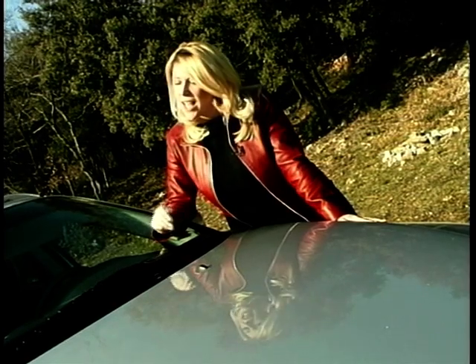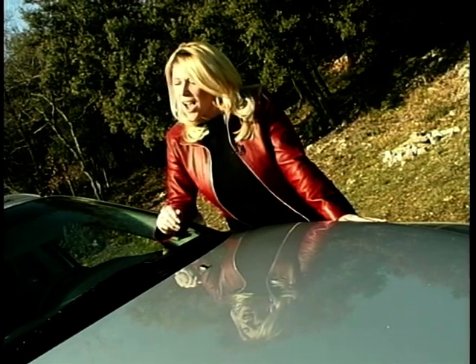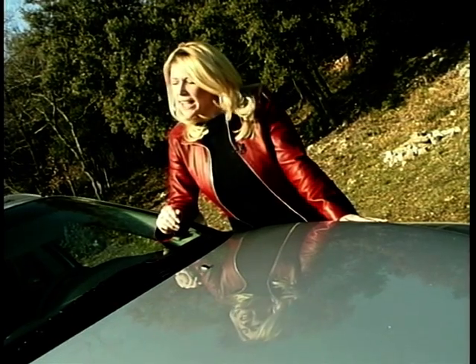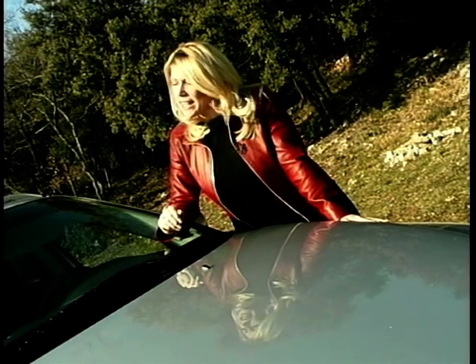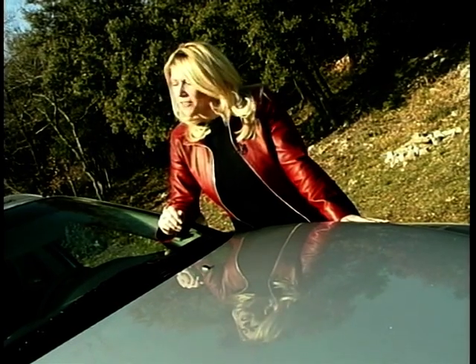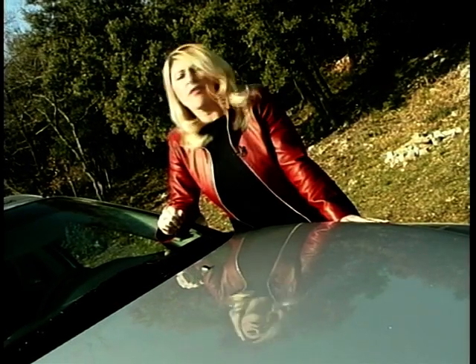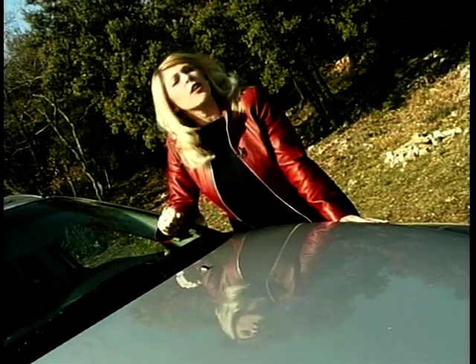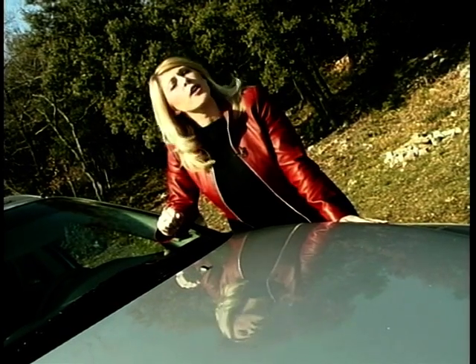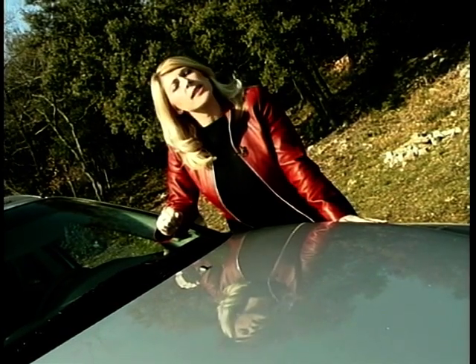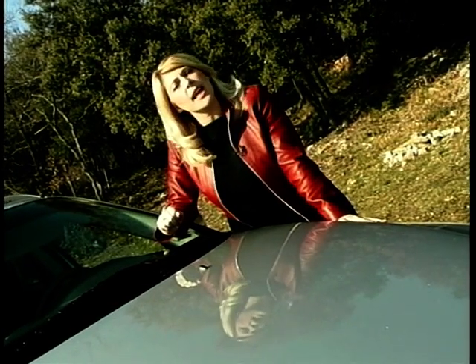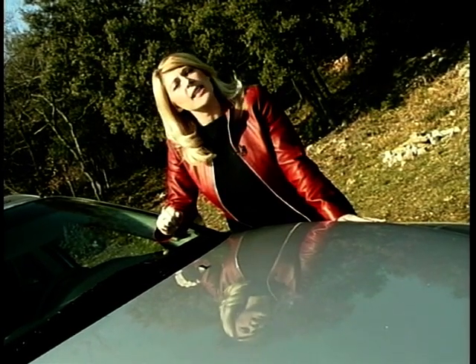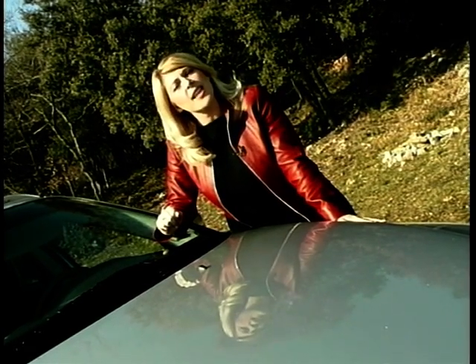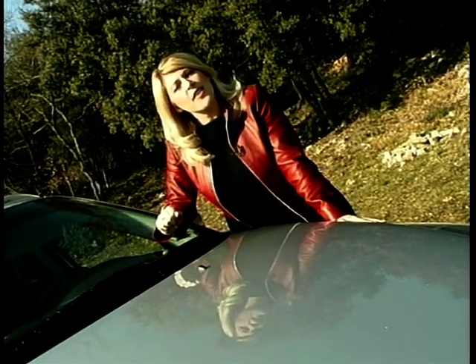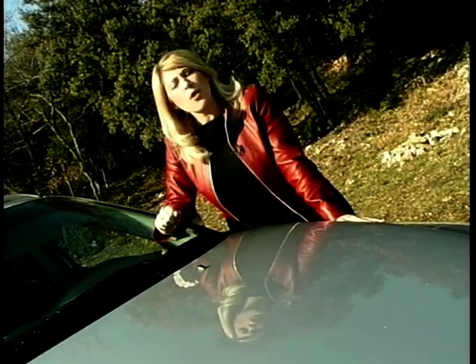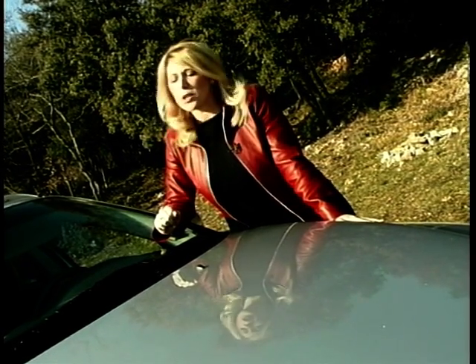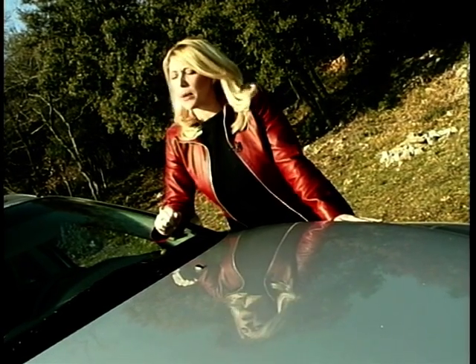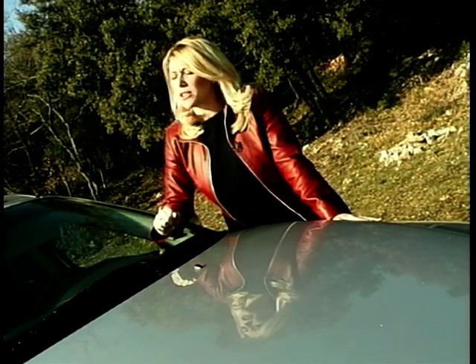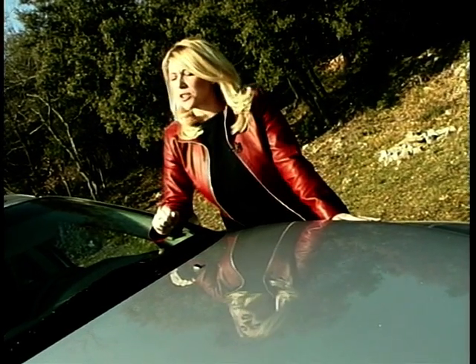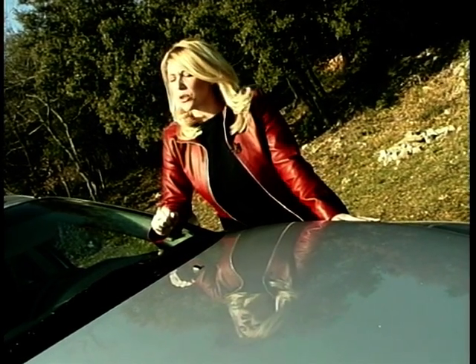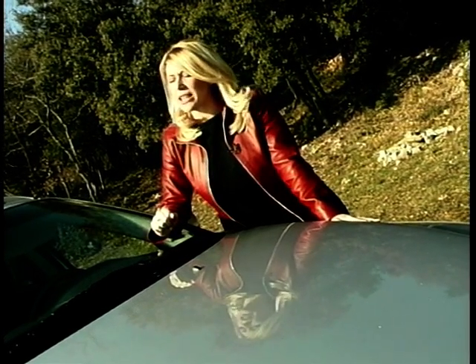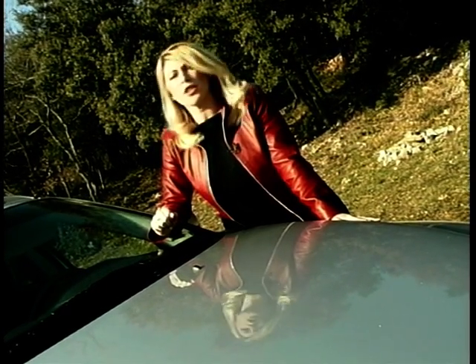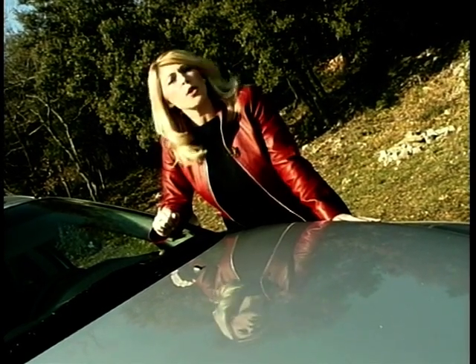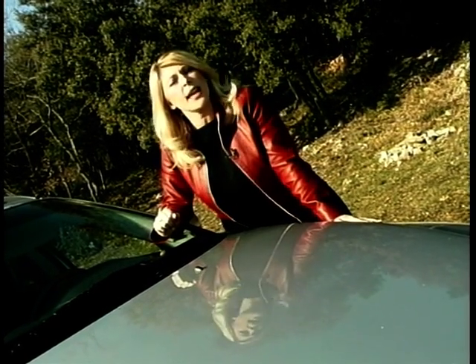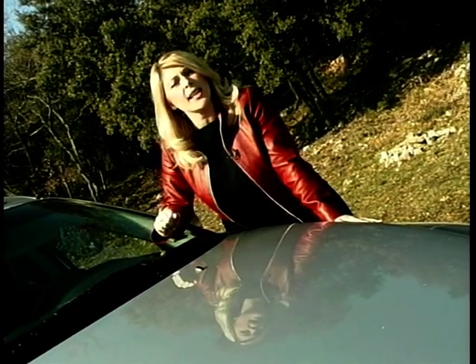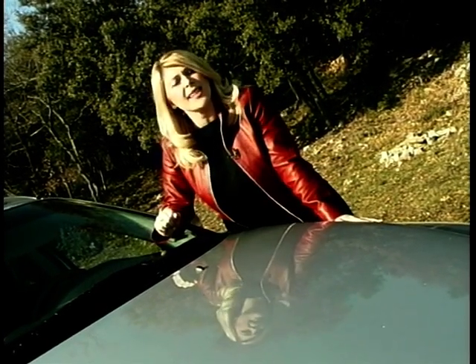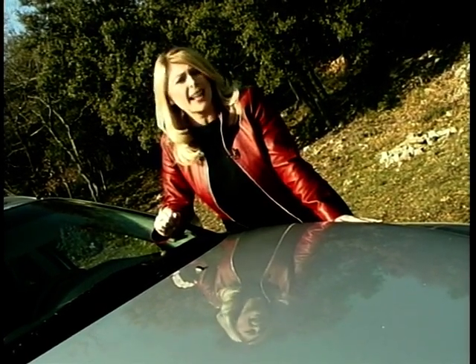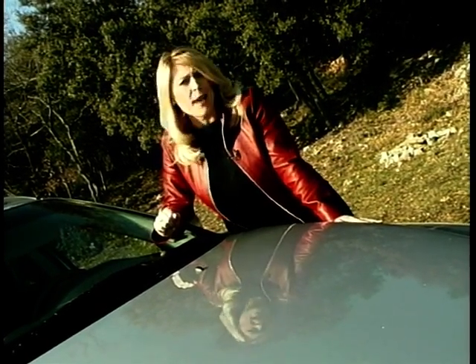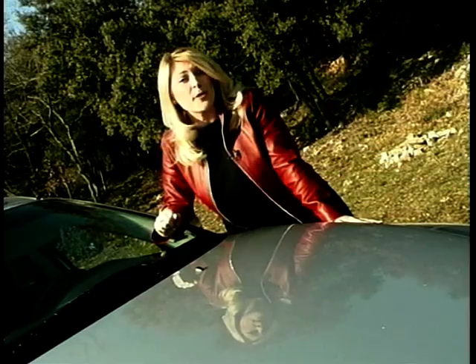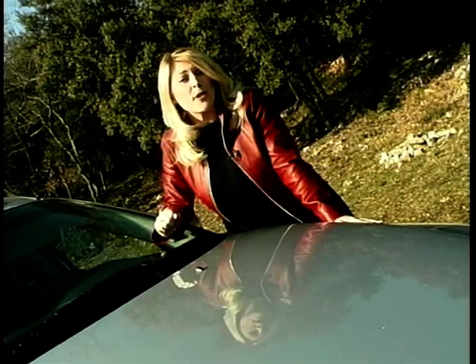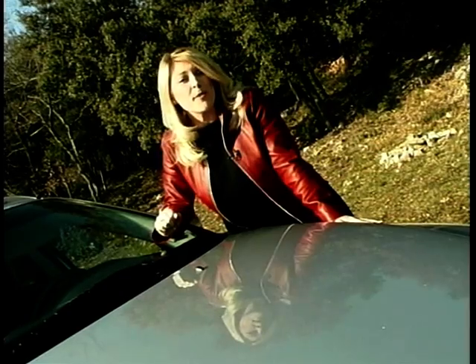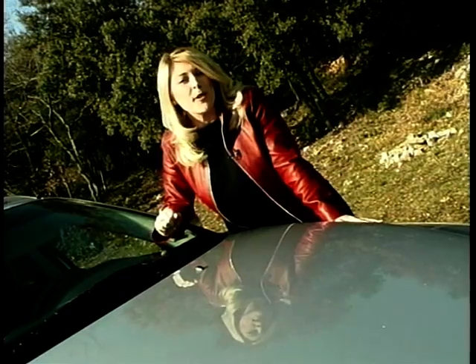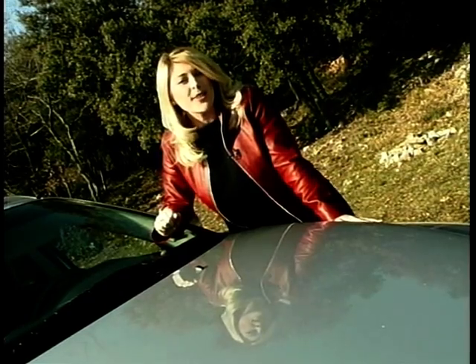I give the Volvo Estate the auto industry two kids and a Labrador award.